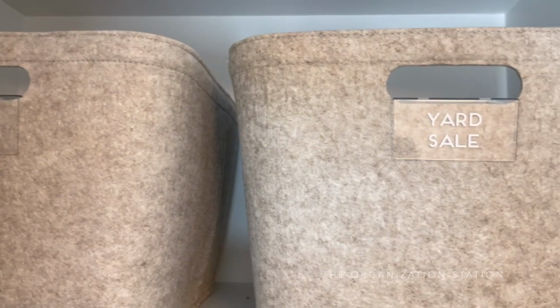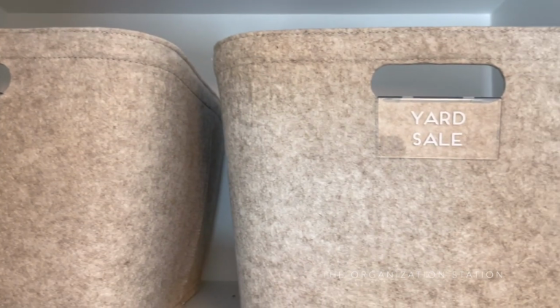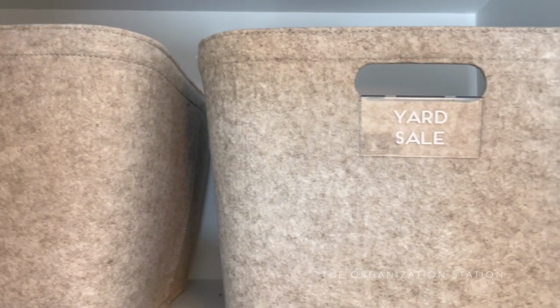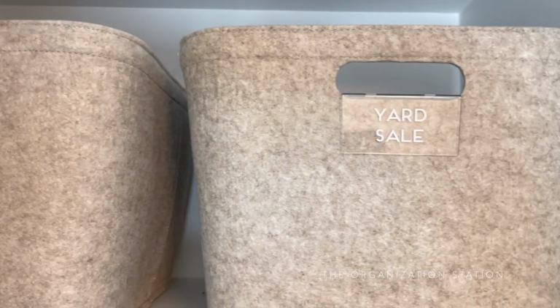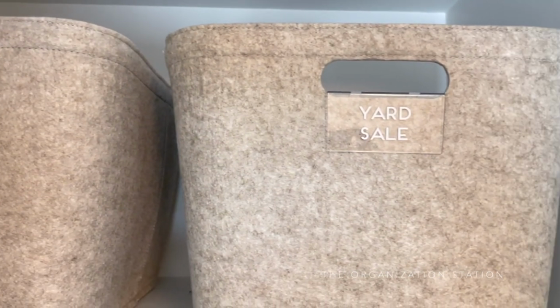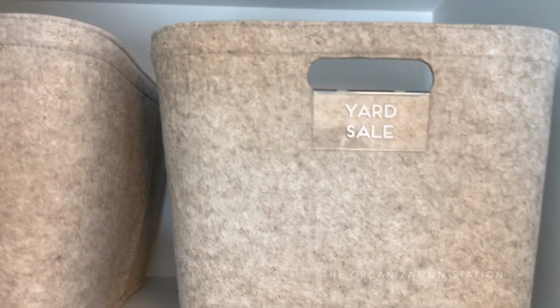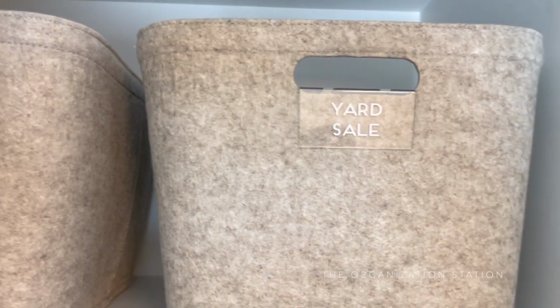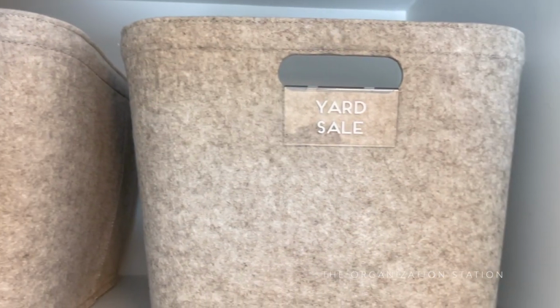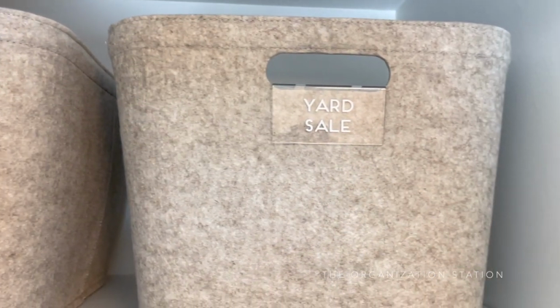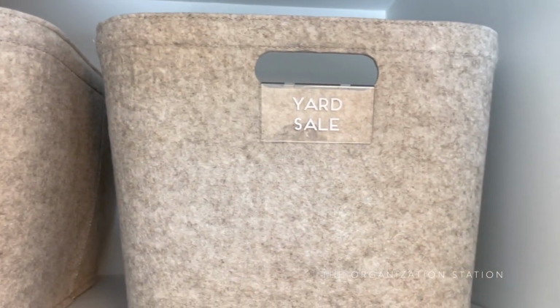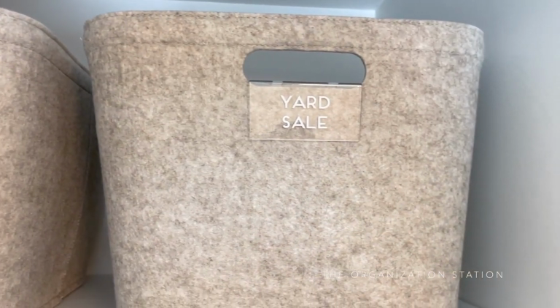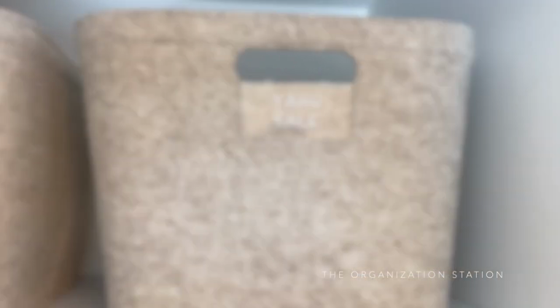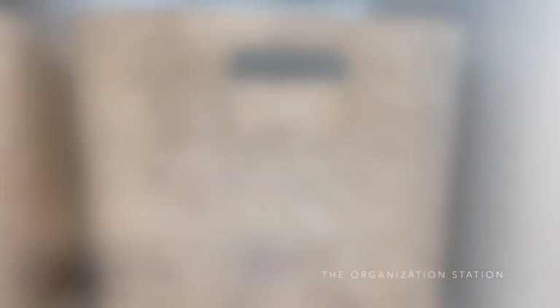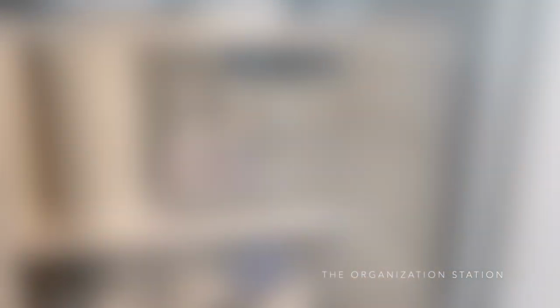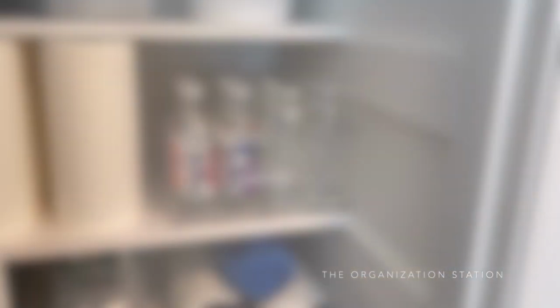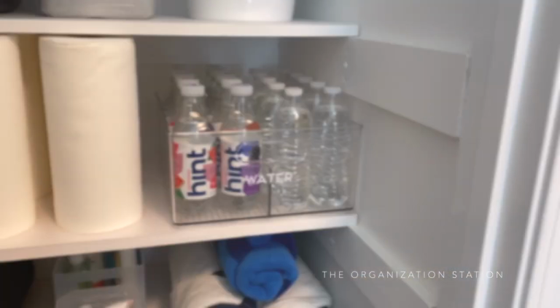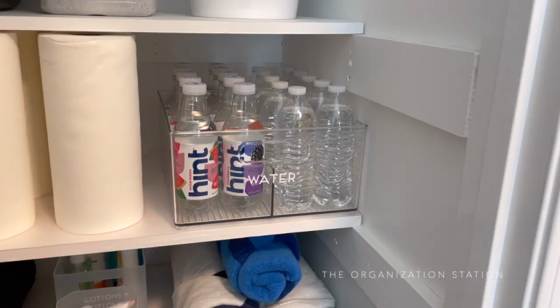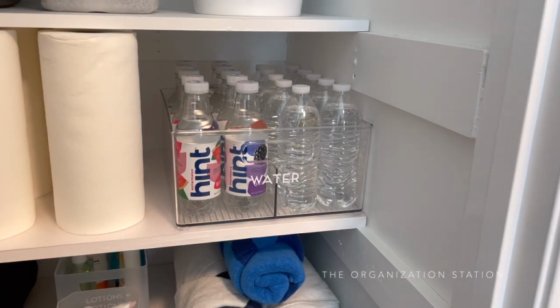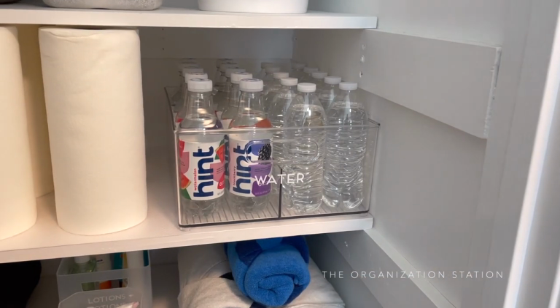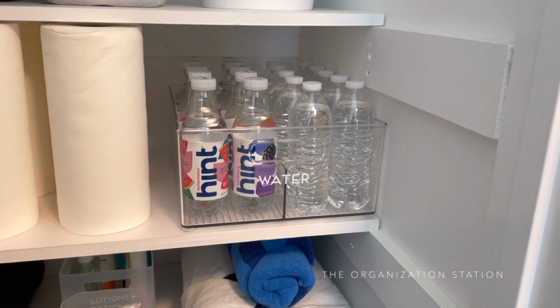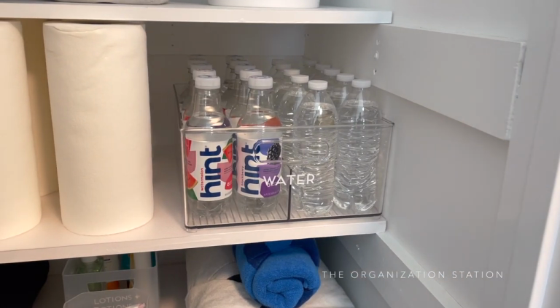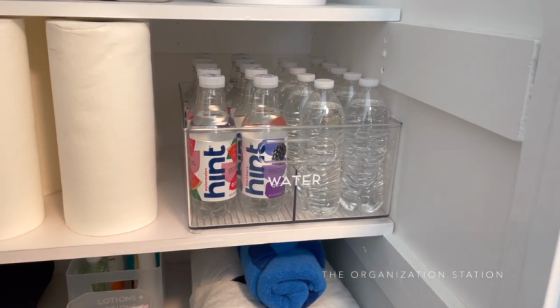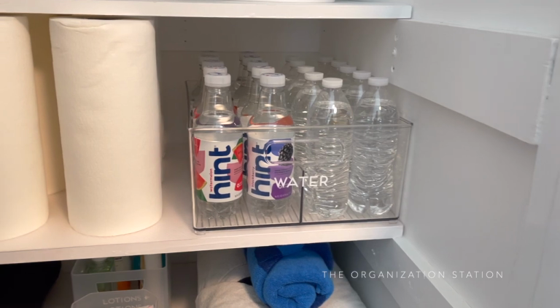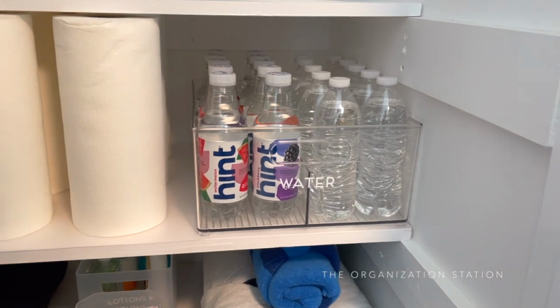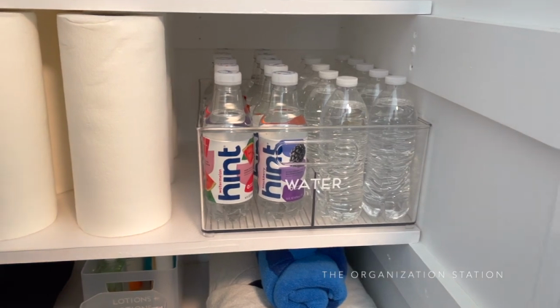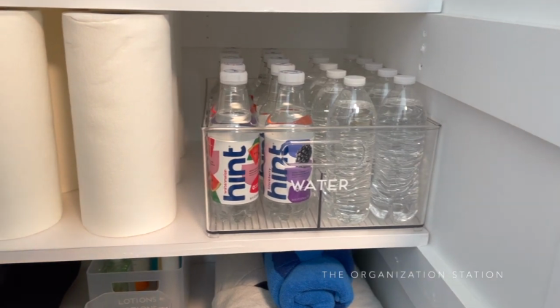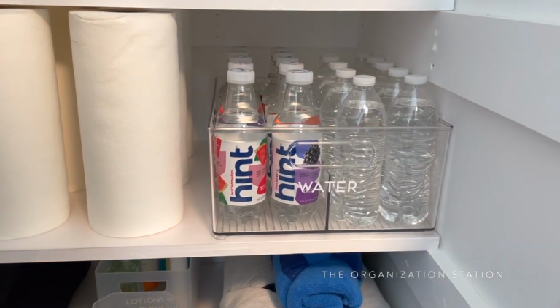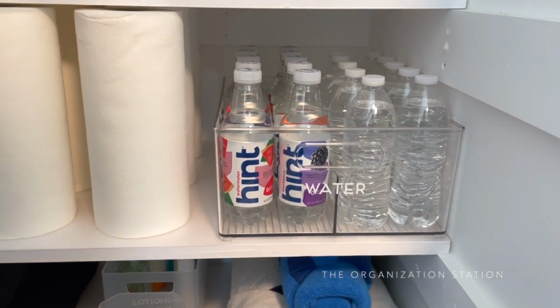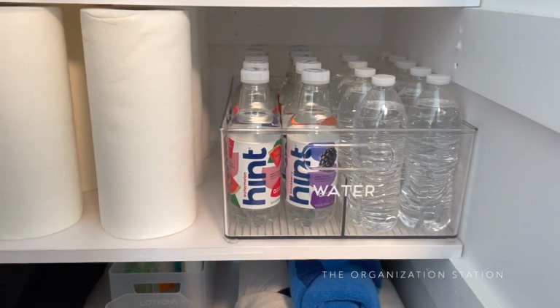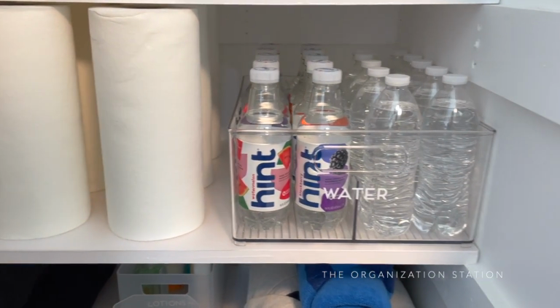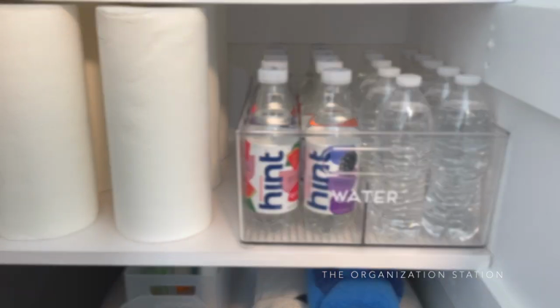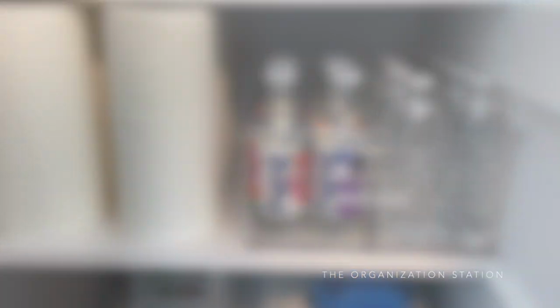There we have it - organization of a small laundry room slash cat closet. If you have a closet like this, I'd love to know what kind of things you keep stored in there and how you organize everything.